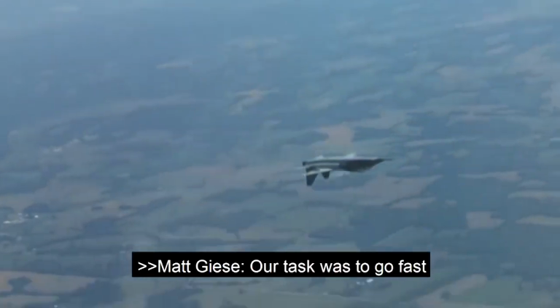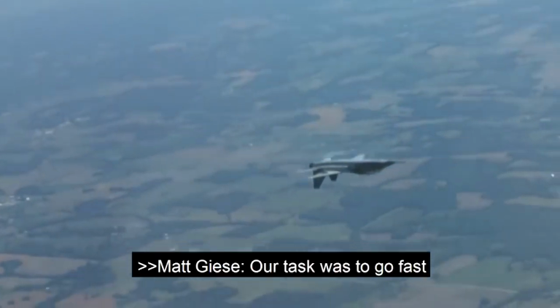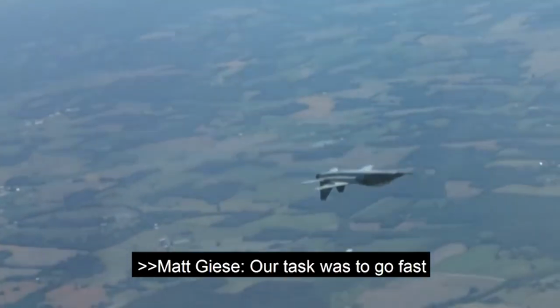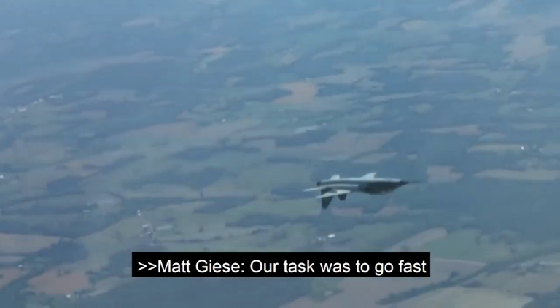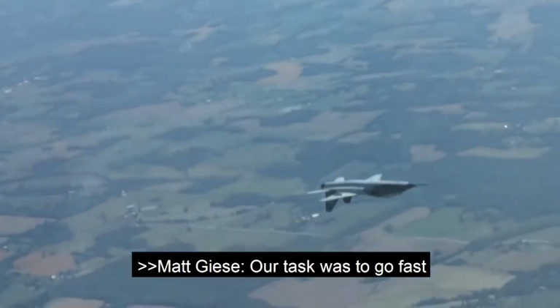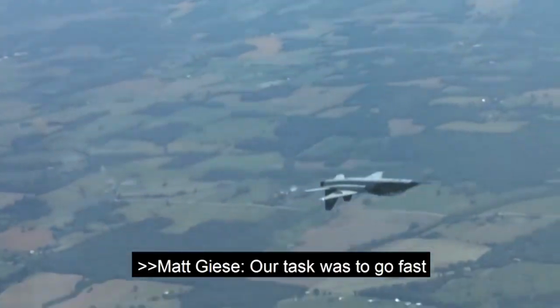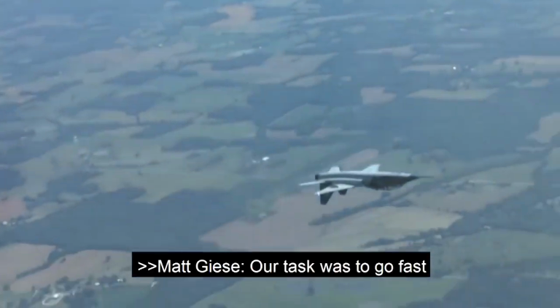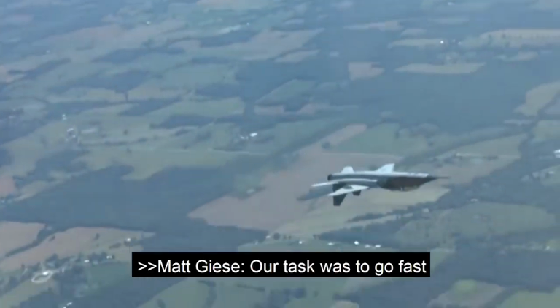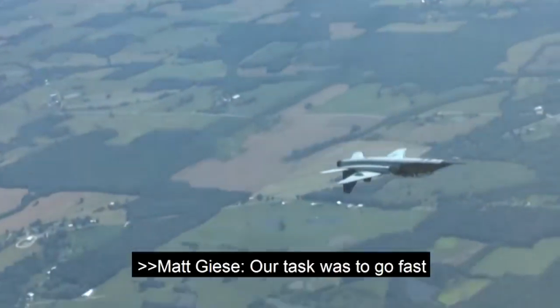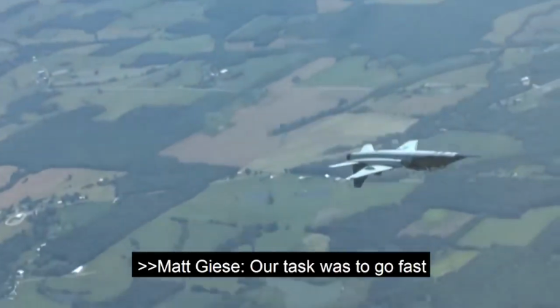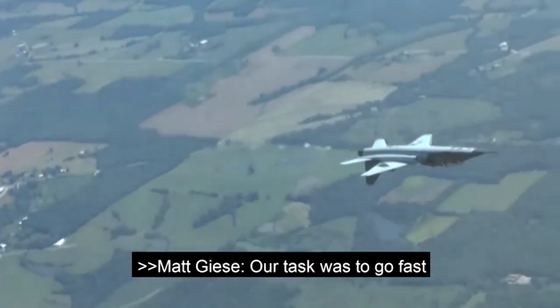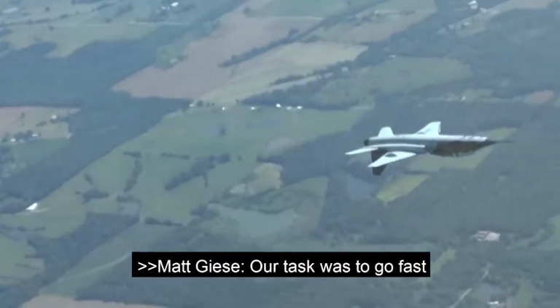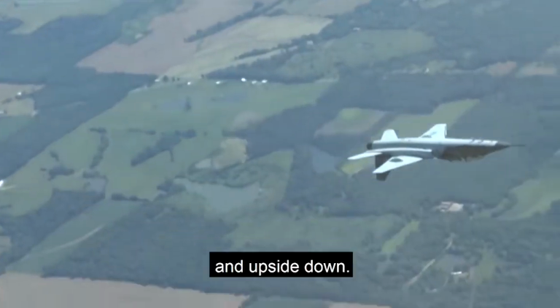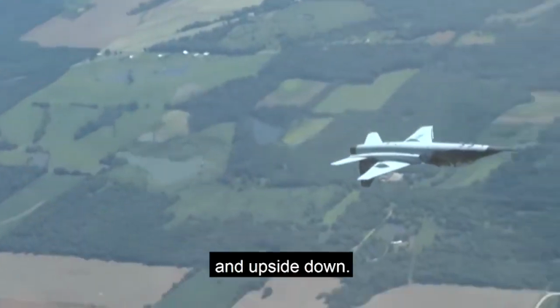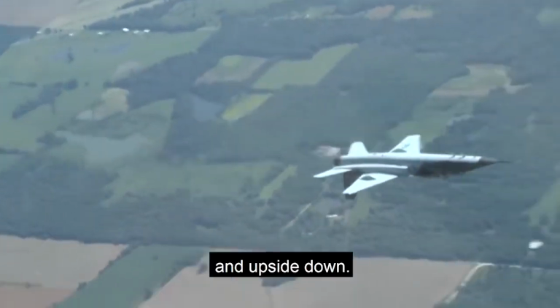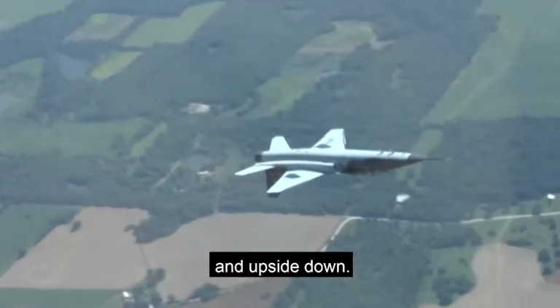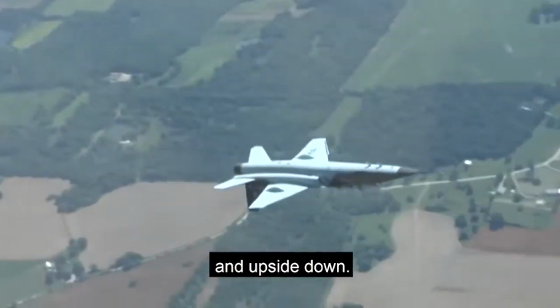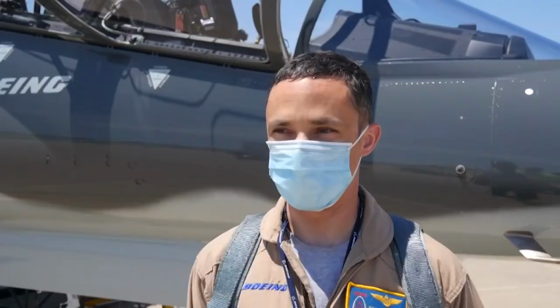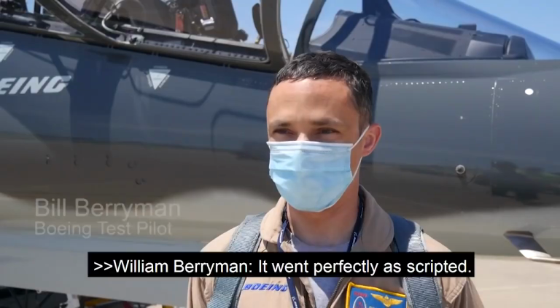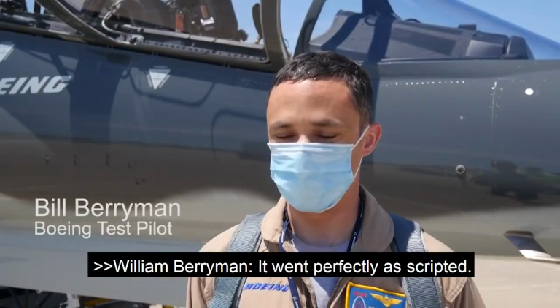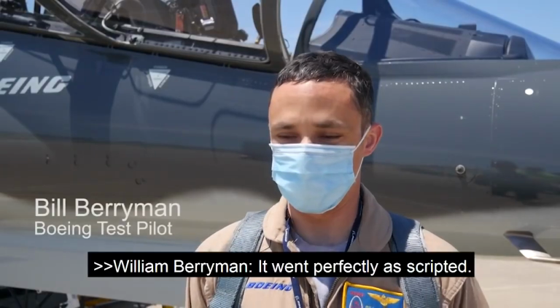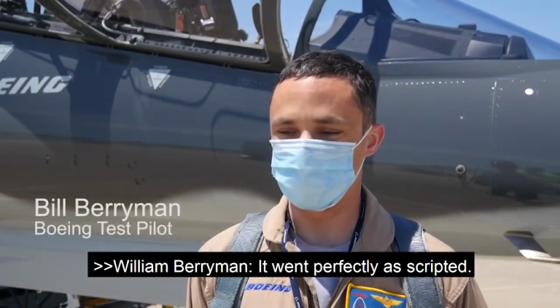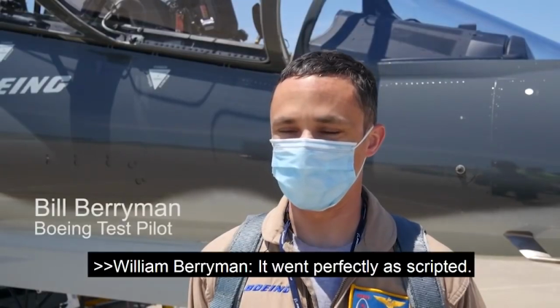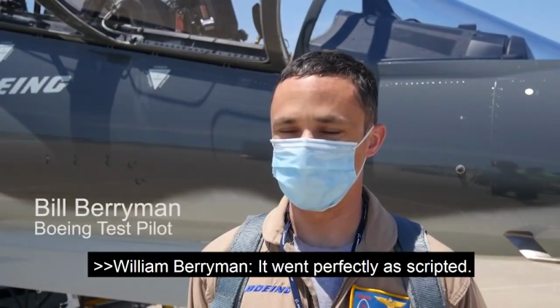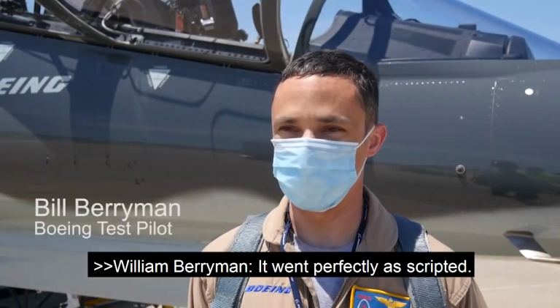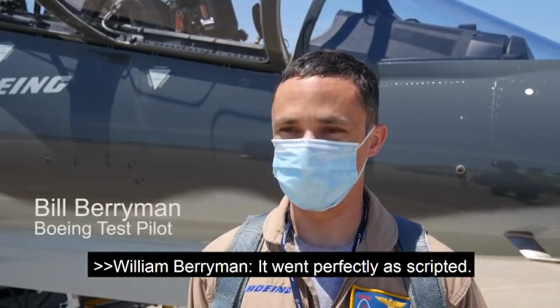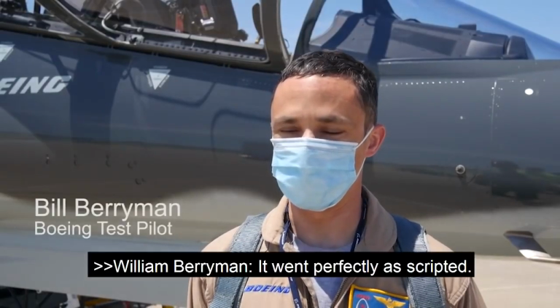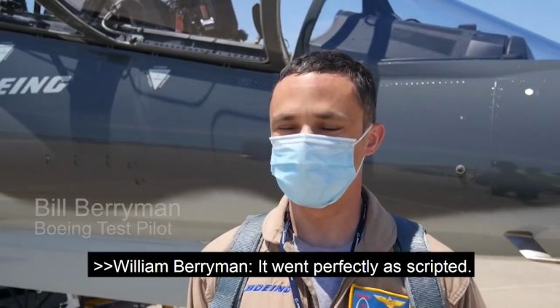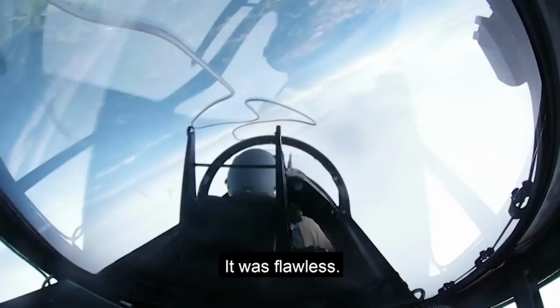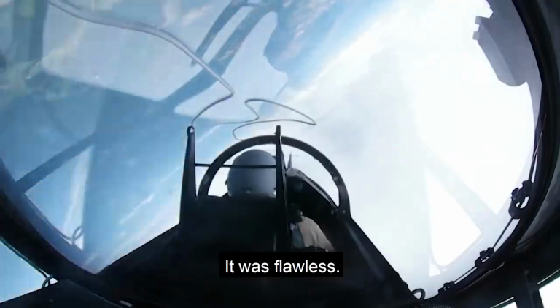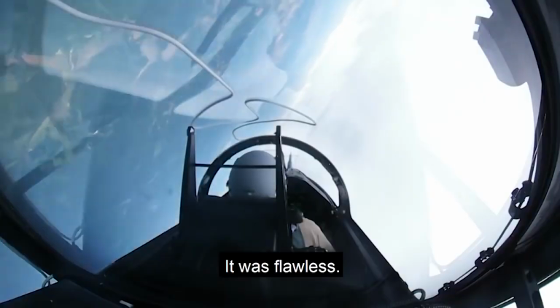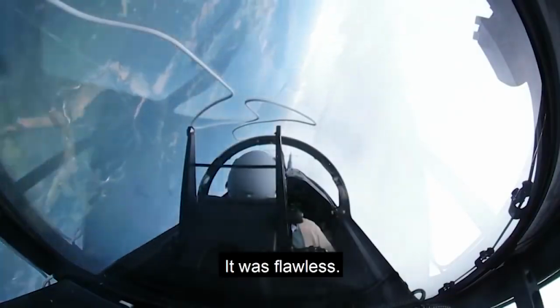You know, our task was to go fast and upside down. It went perfectly as scripted. It was flawless.